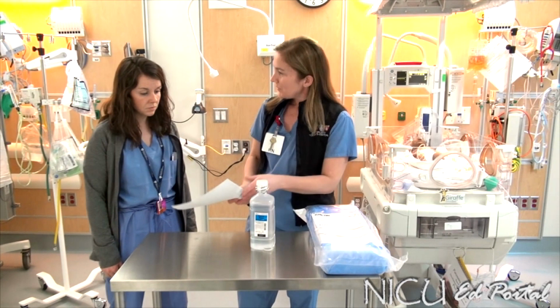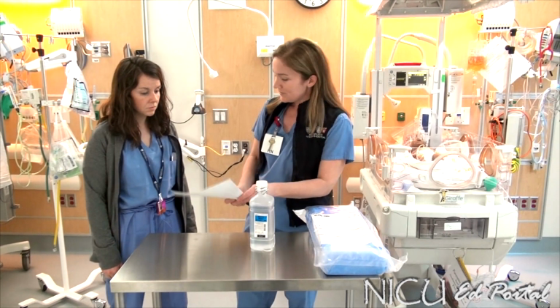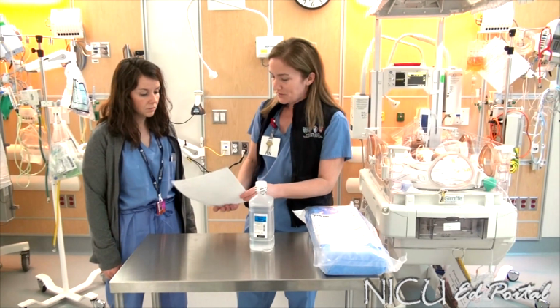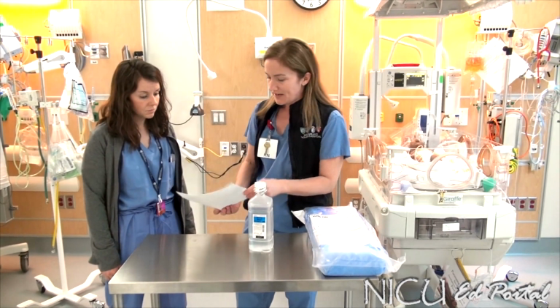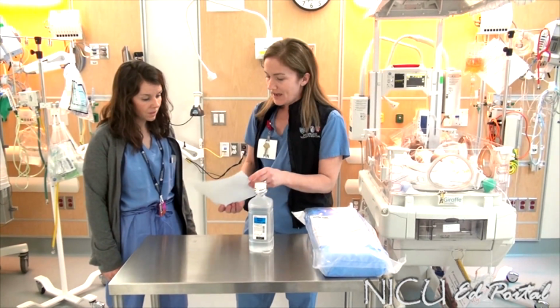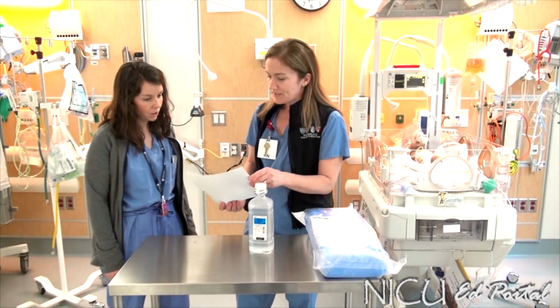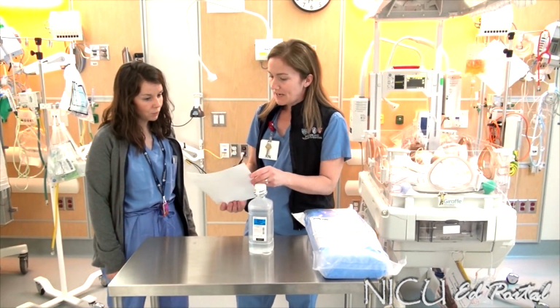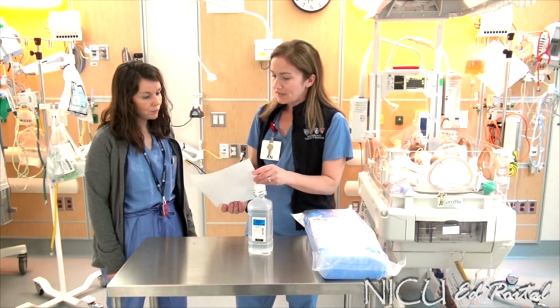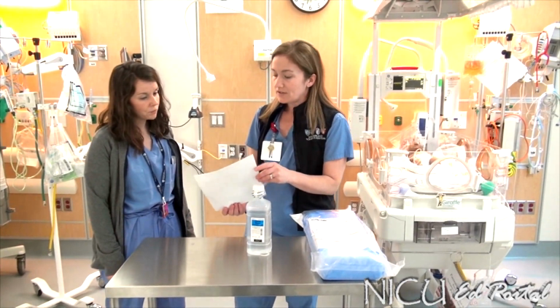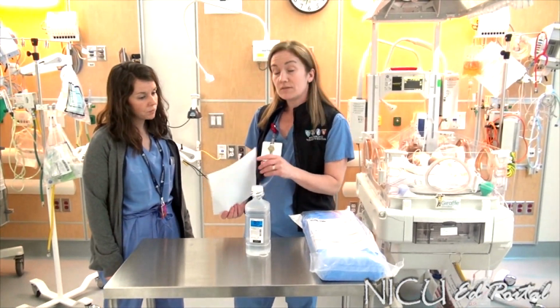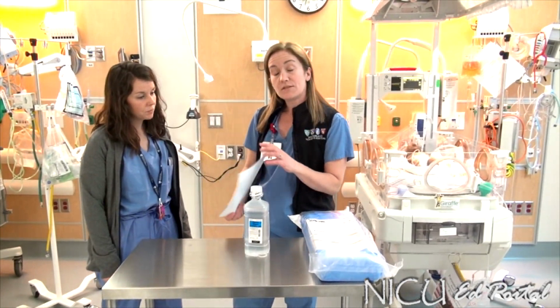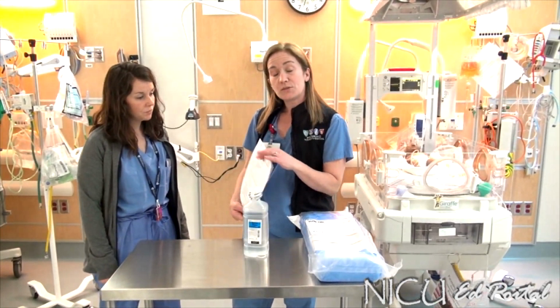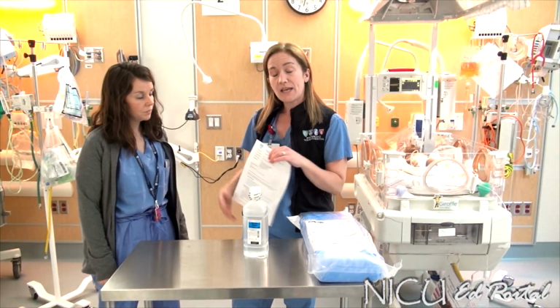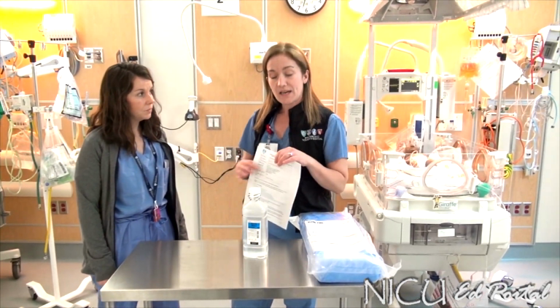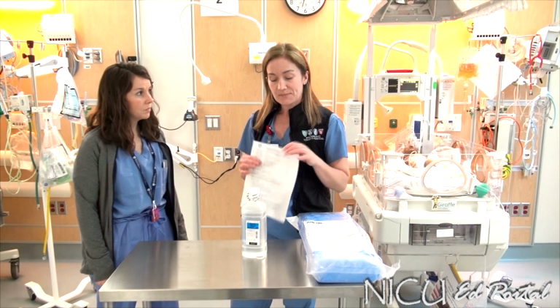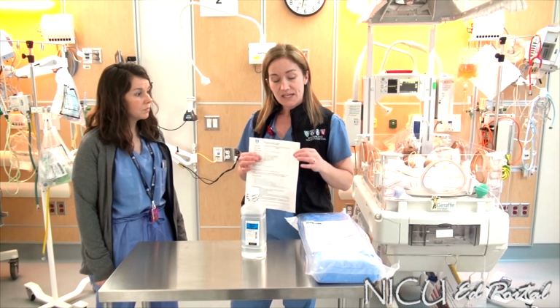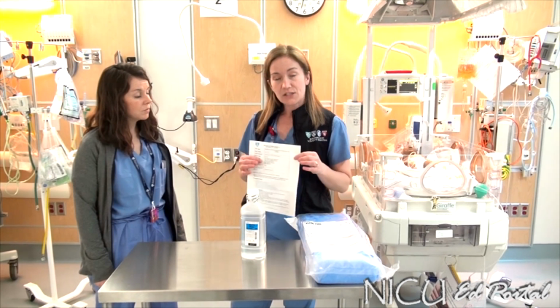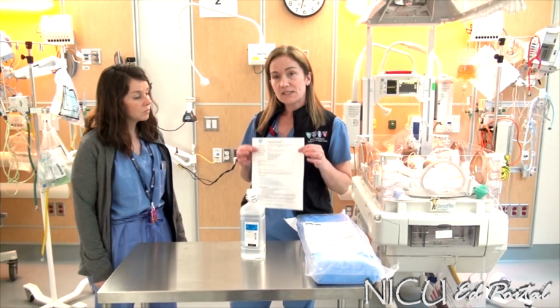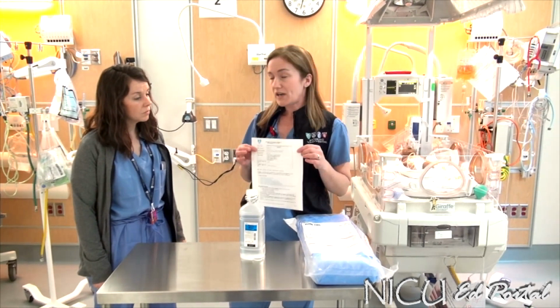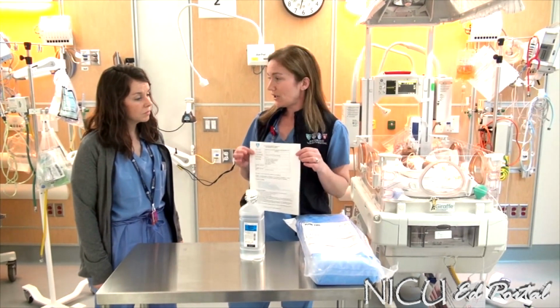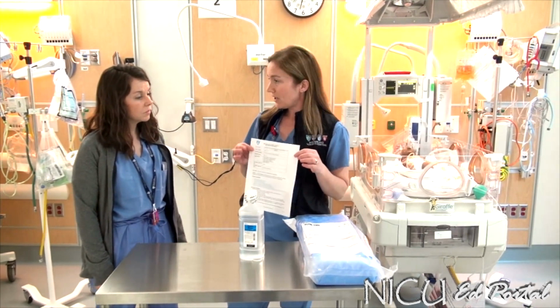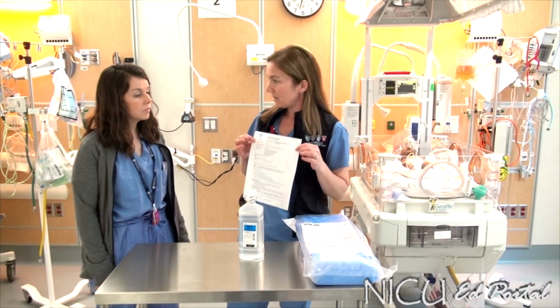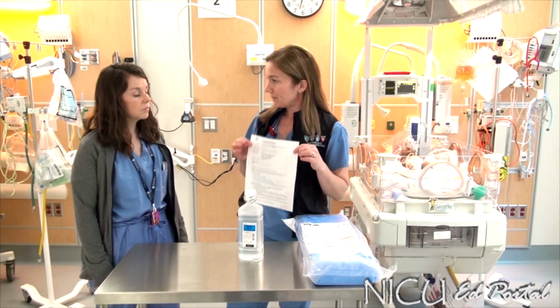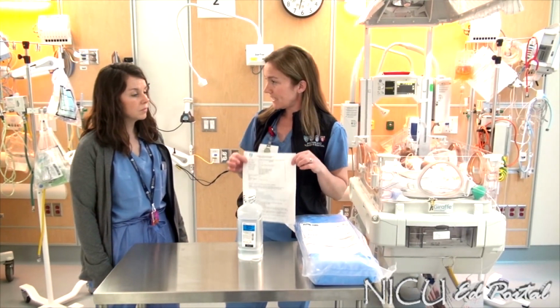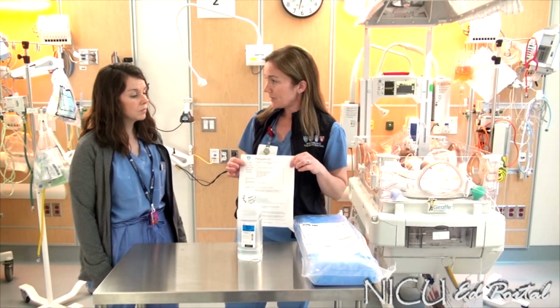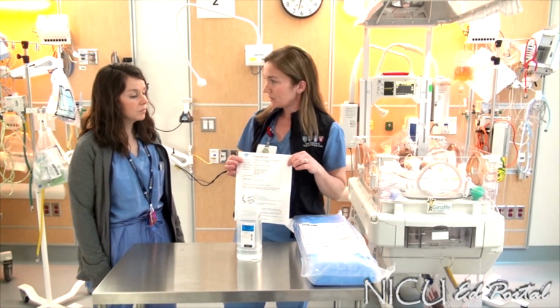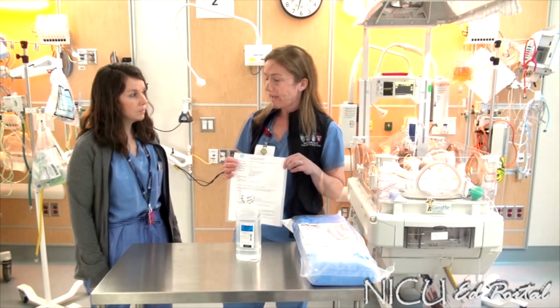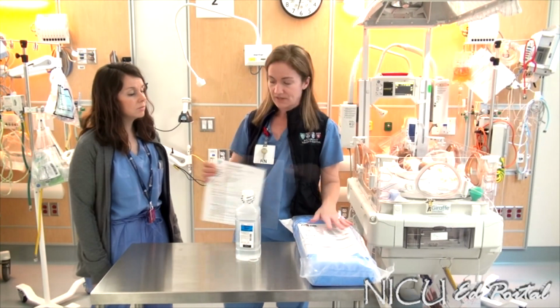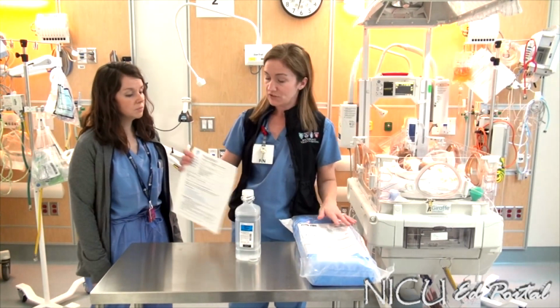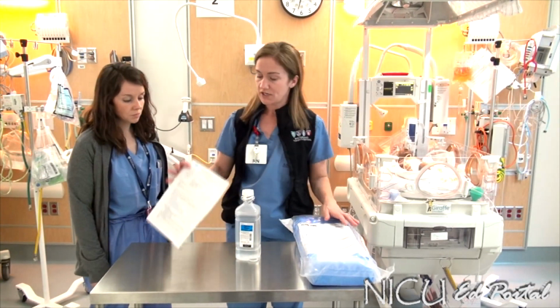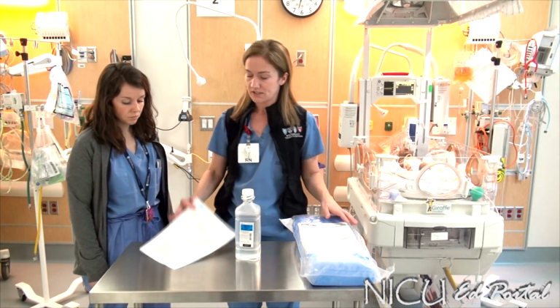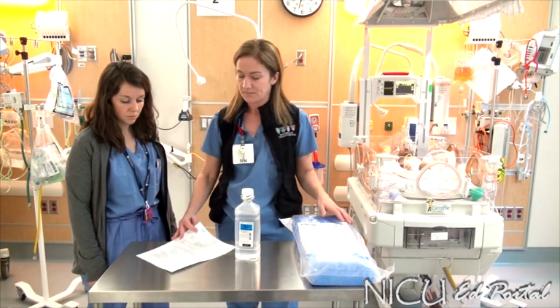Welcome, Joanna. Today we're going to do an in-service training on setting up the Plurvatch Infant Drainage System.